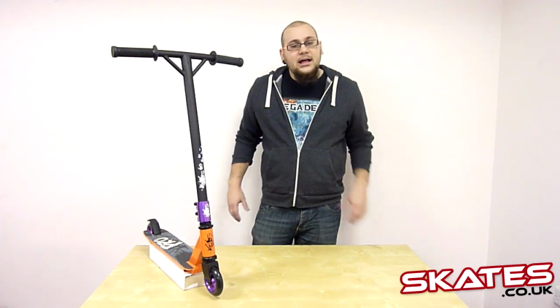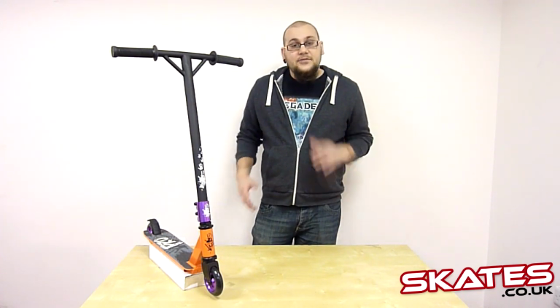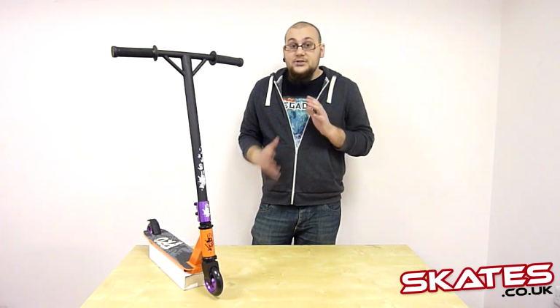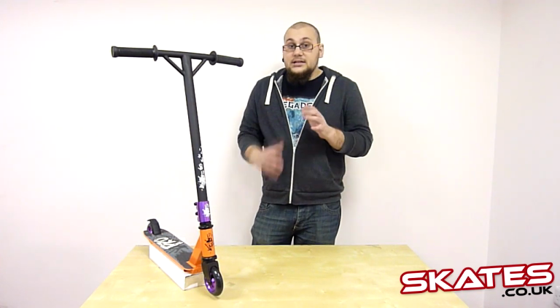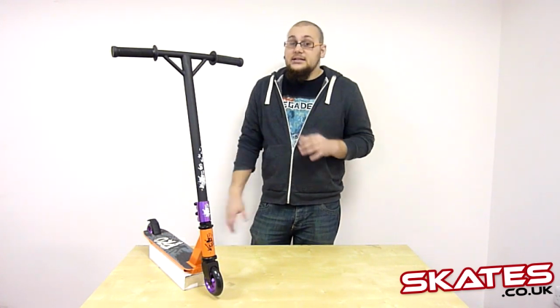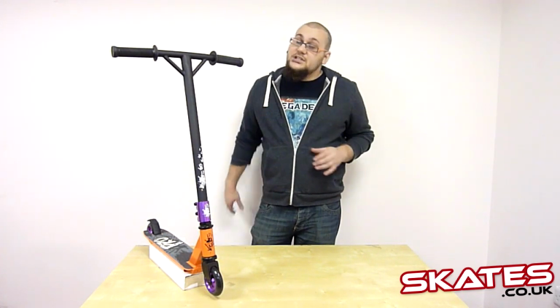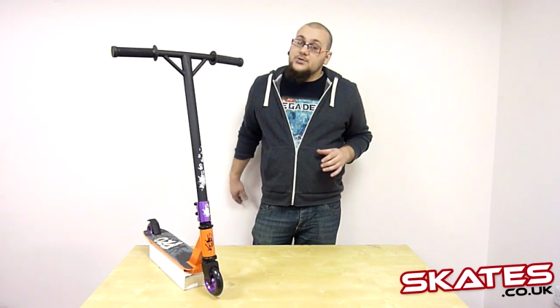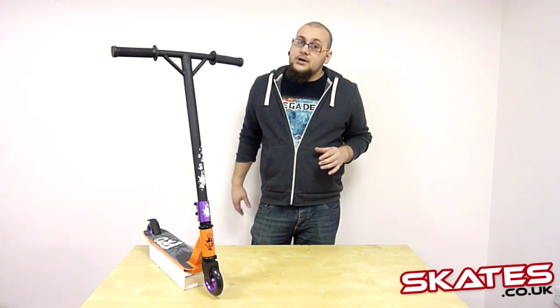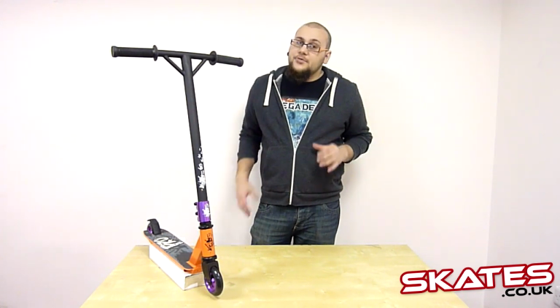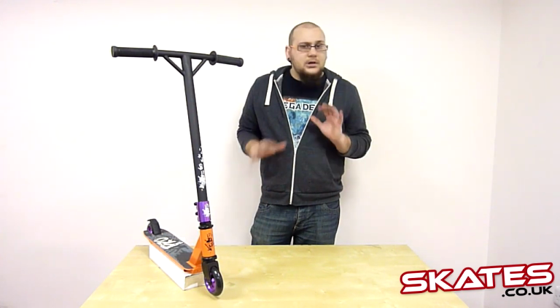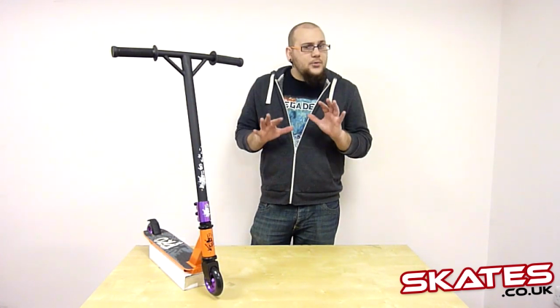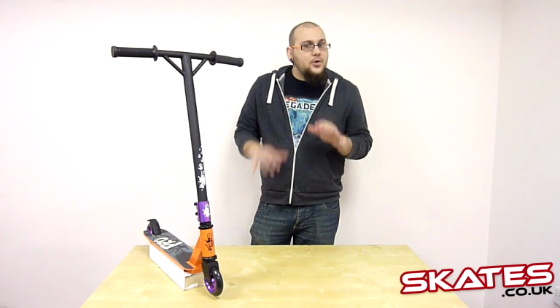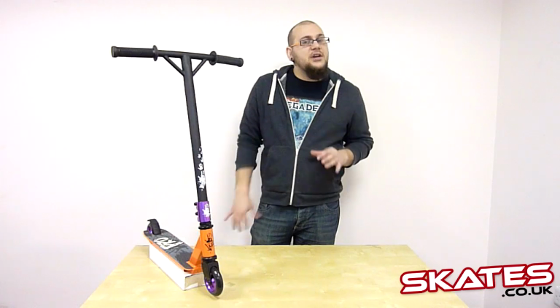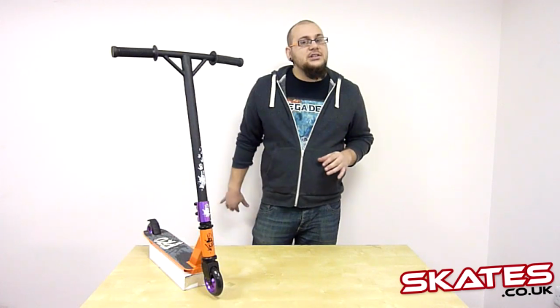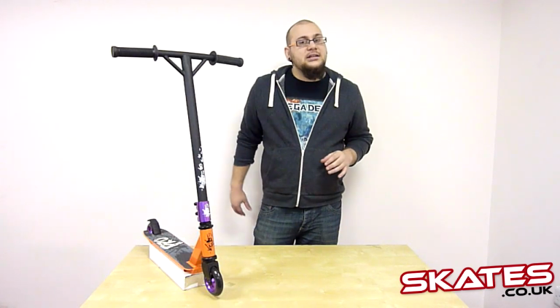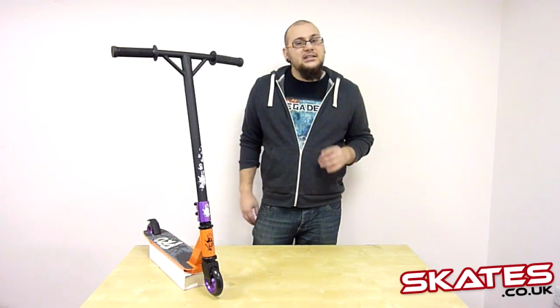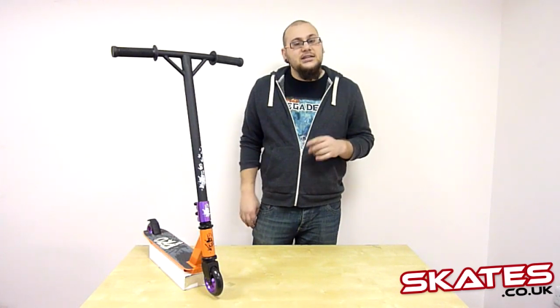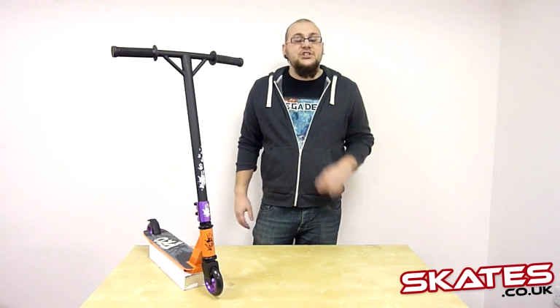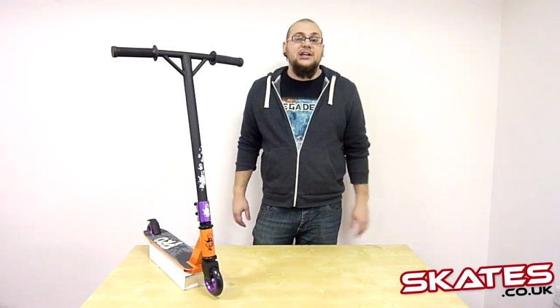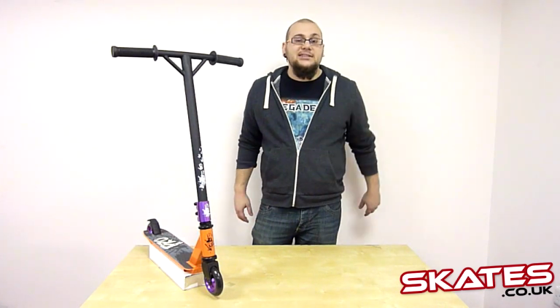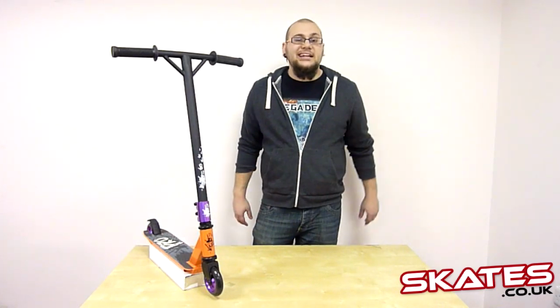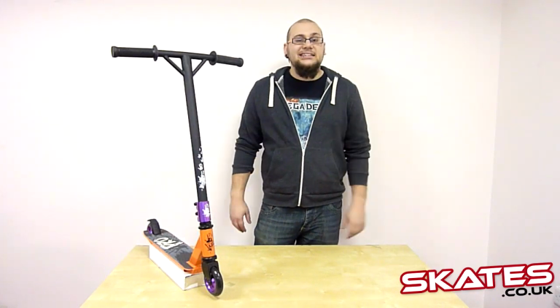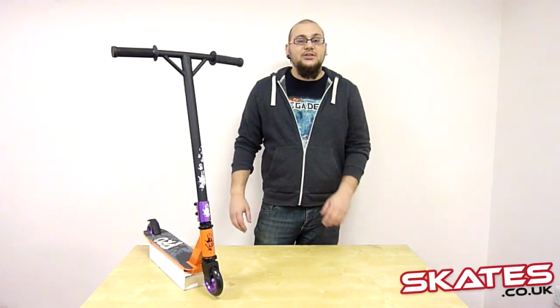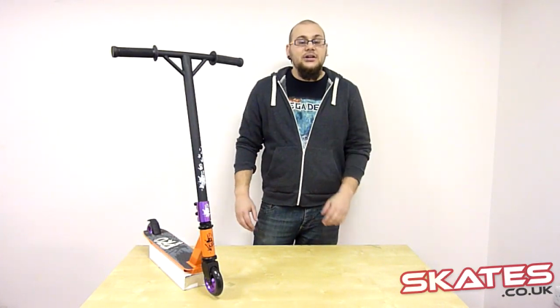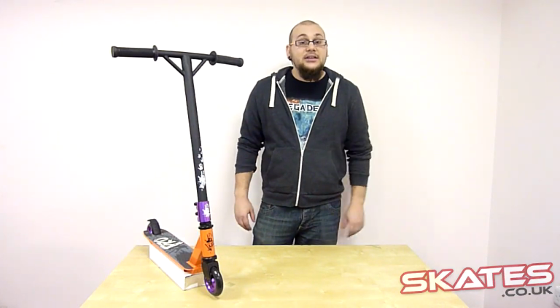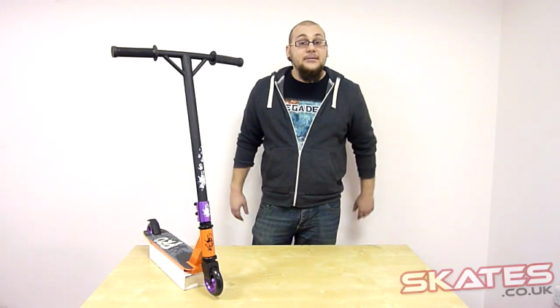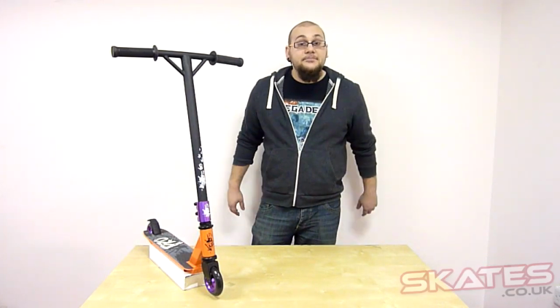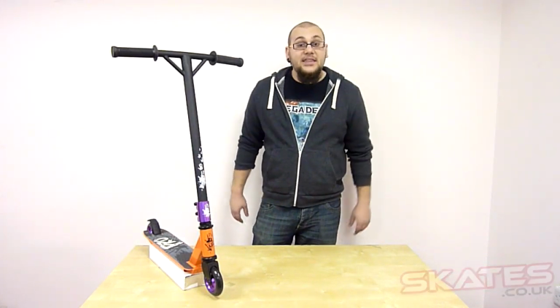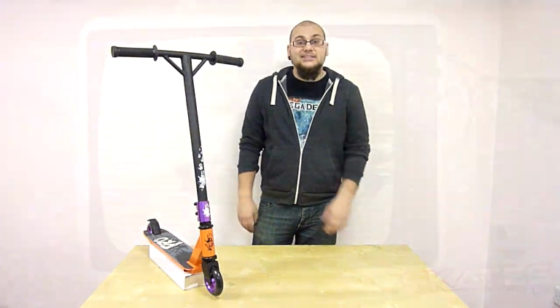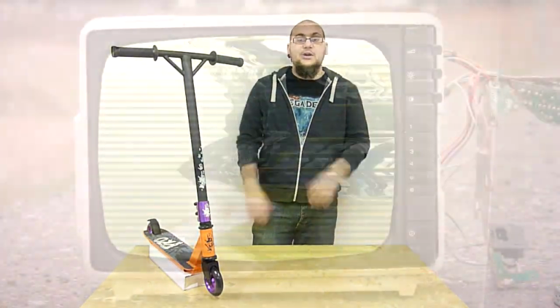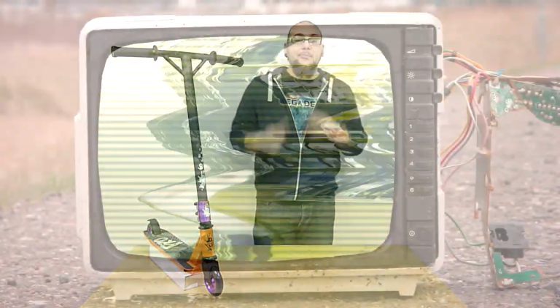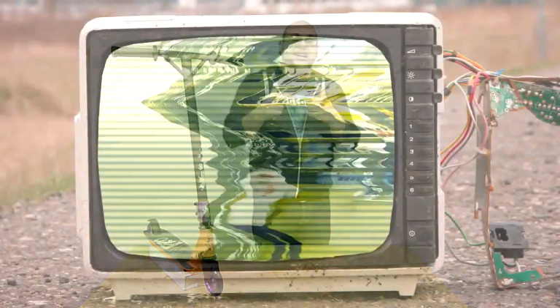If you do need any additional help or have any more questions, just give us a shout at skates.co.uk. Thanks a lot, bye.